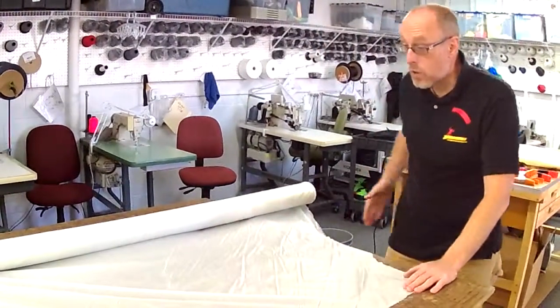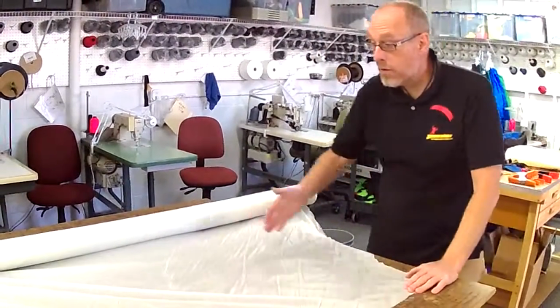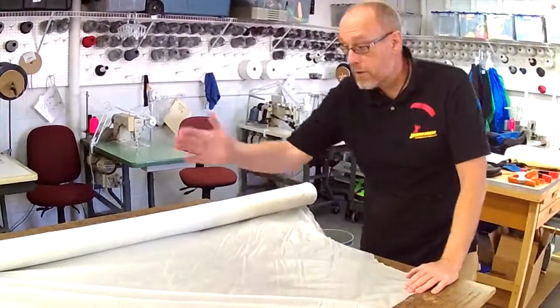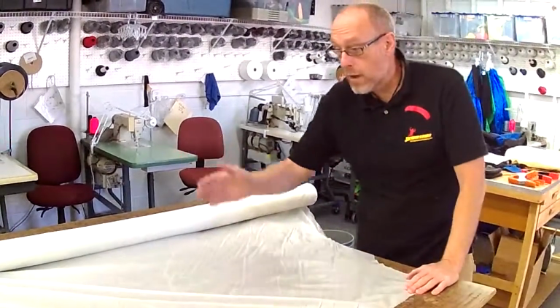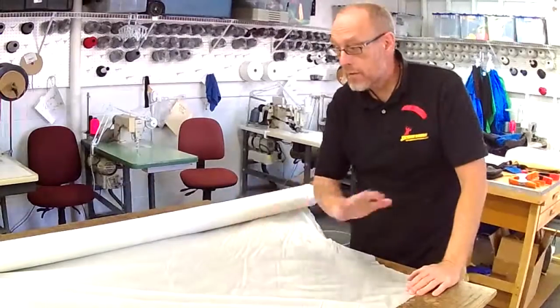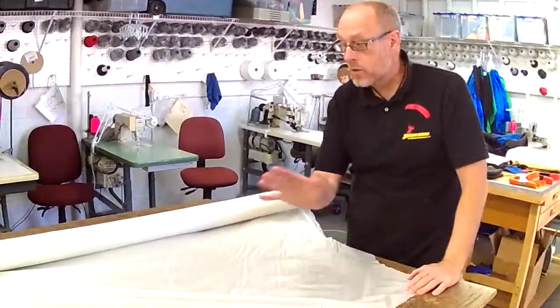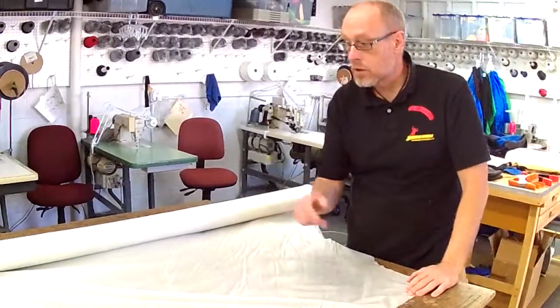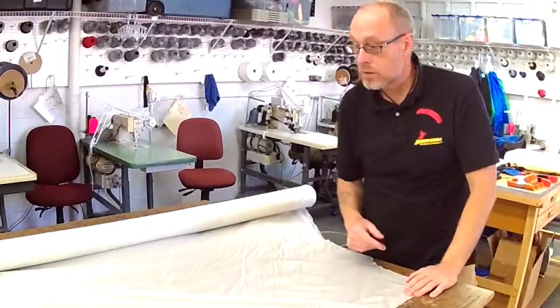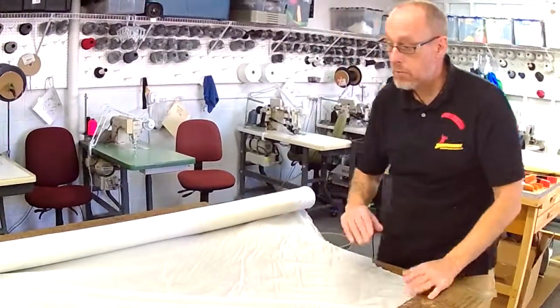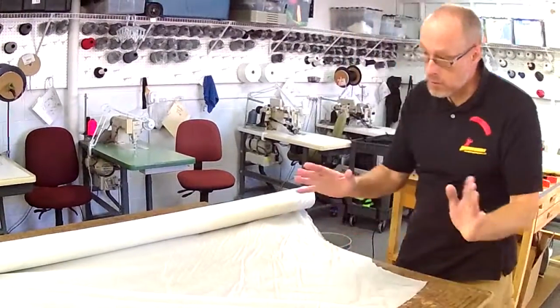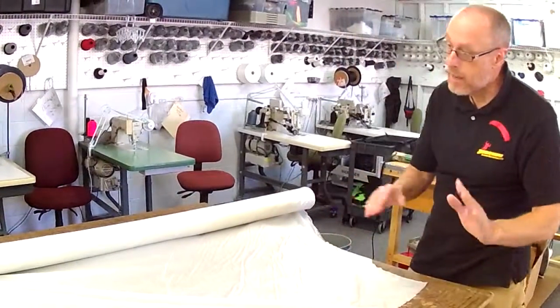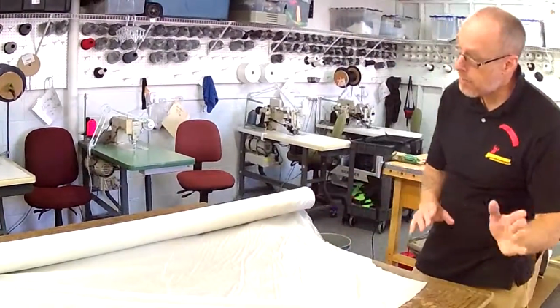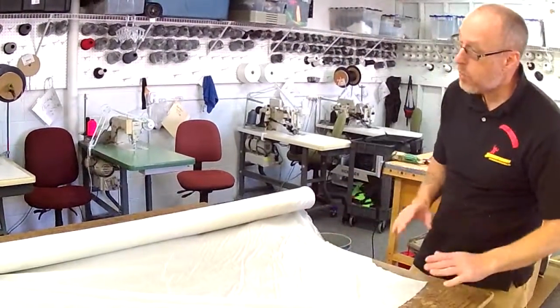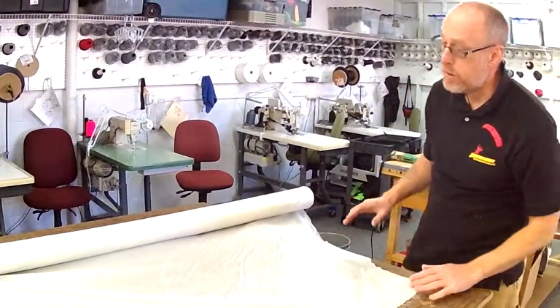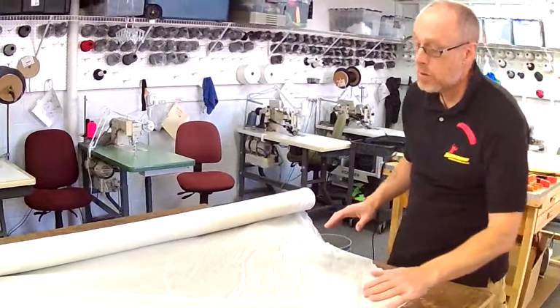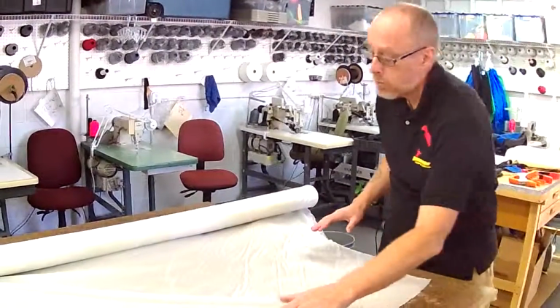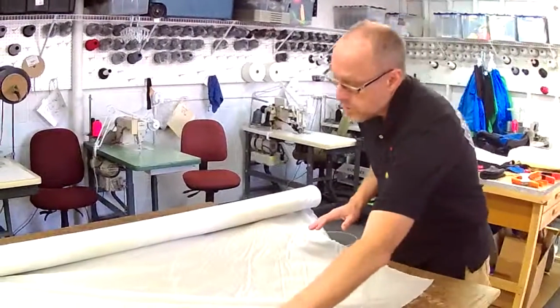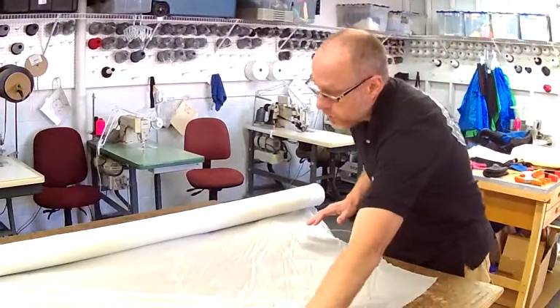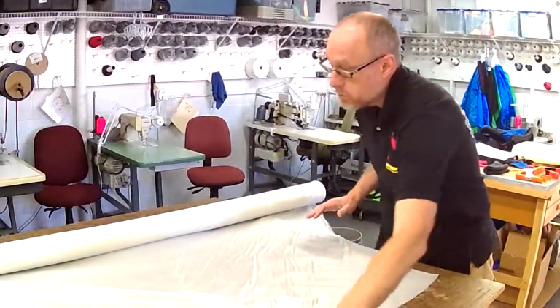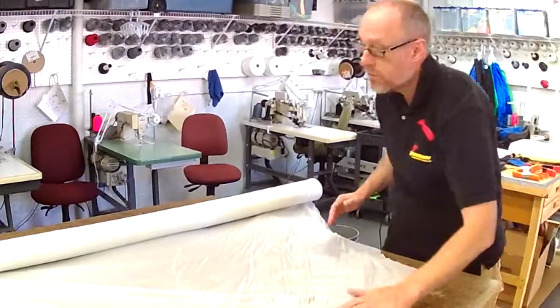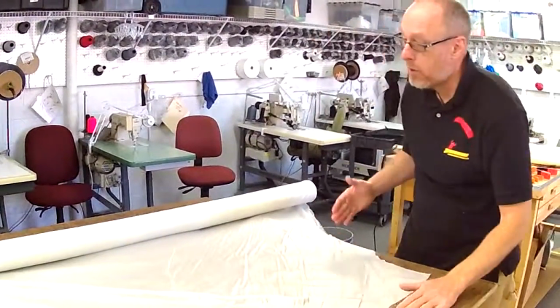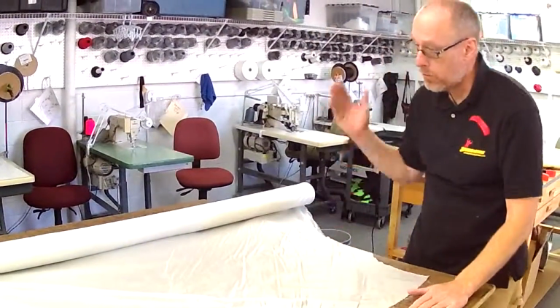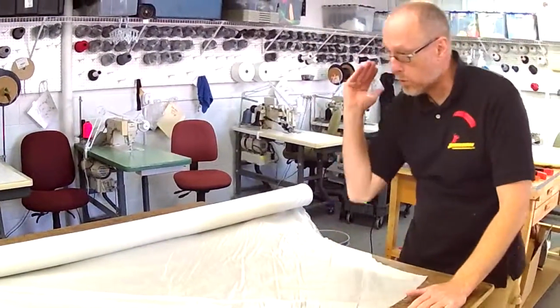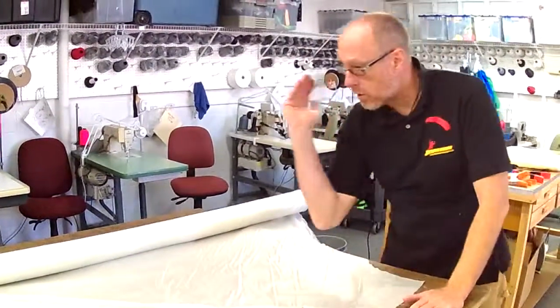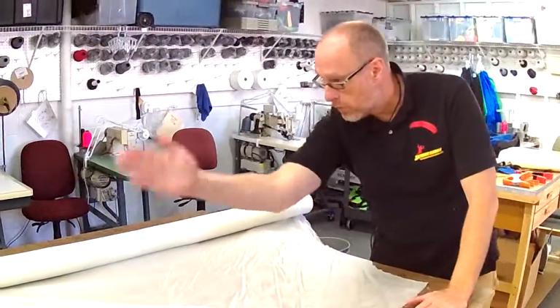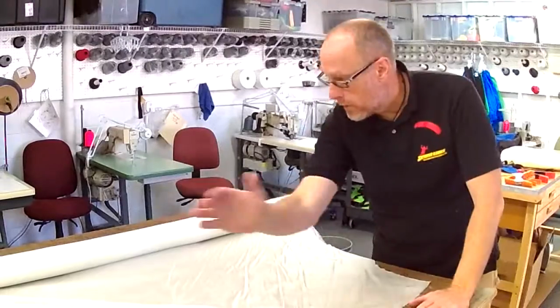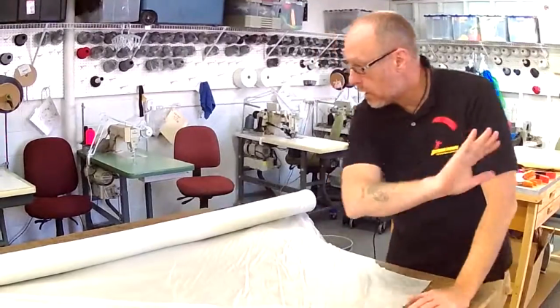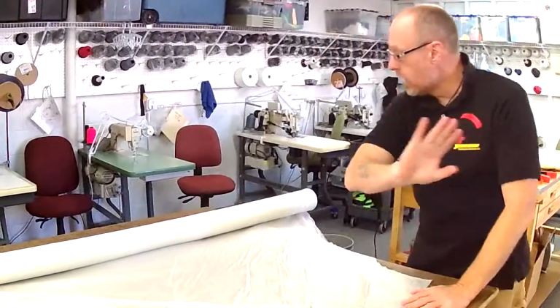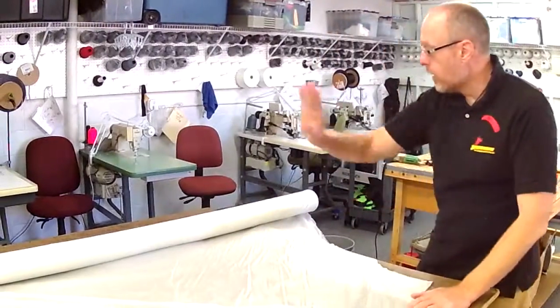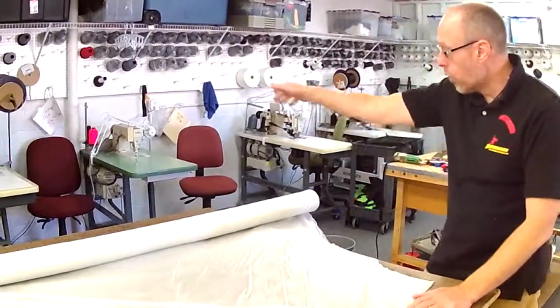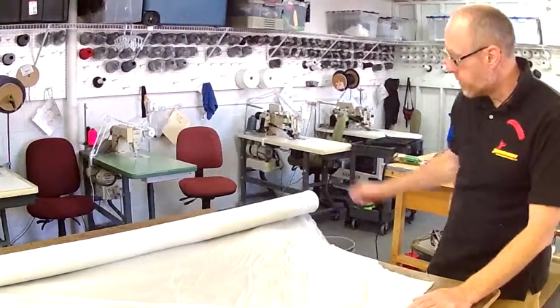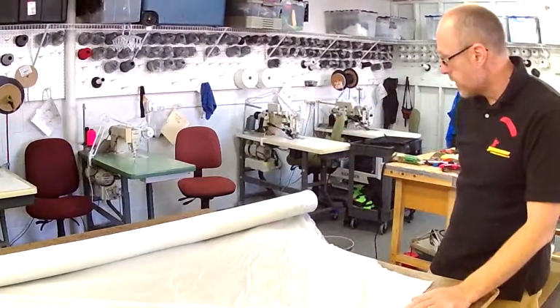There are two other names for them — they're called woof and weft. I'm not going to use them, but you can, and I won't grade you as a fail — but we're going to call them fill and warp threads.